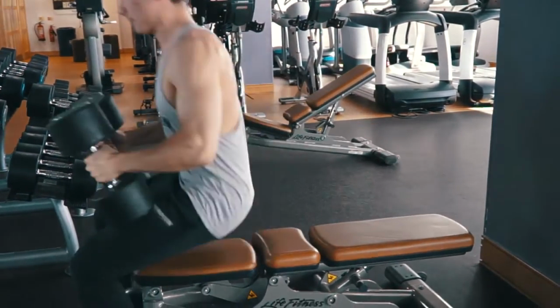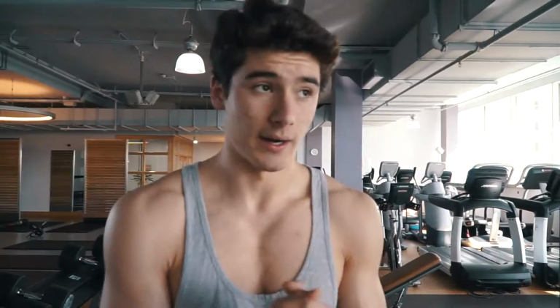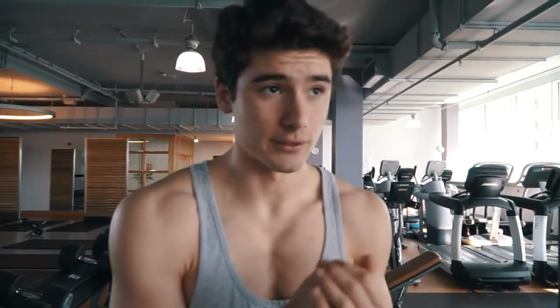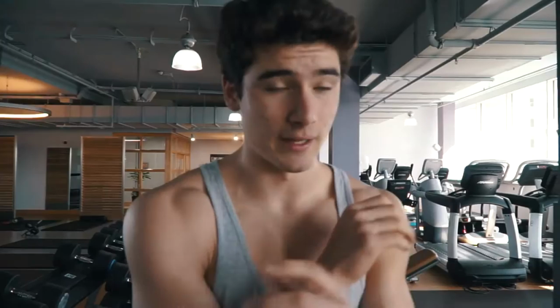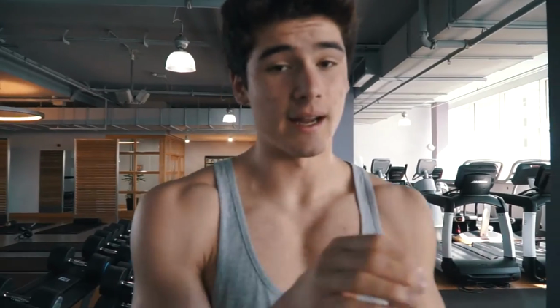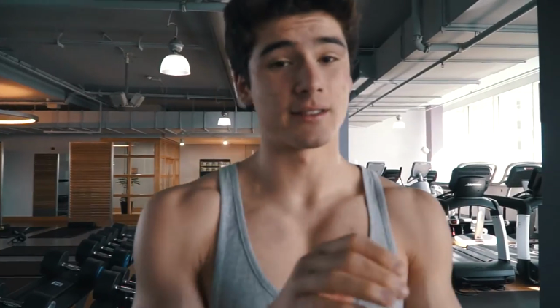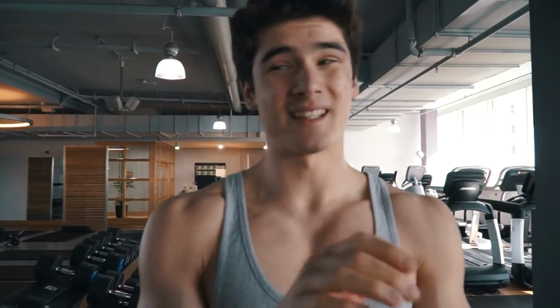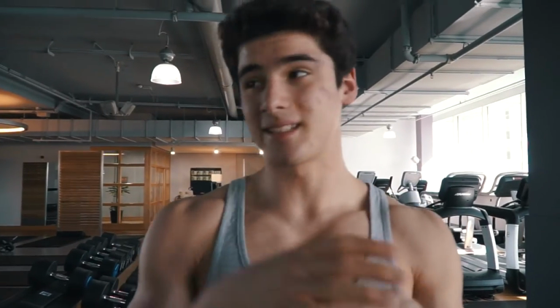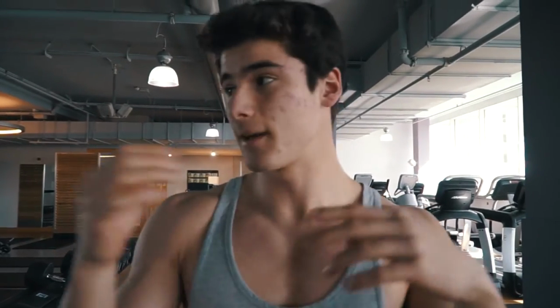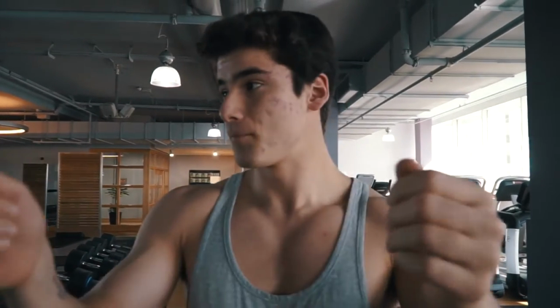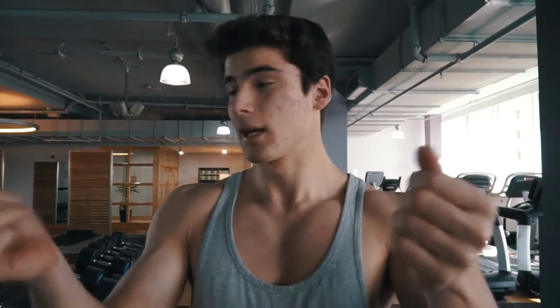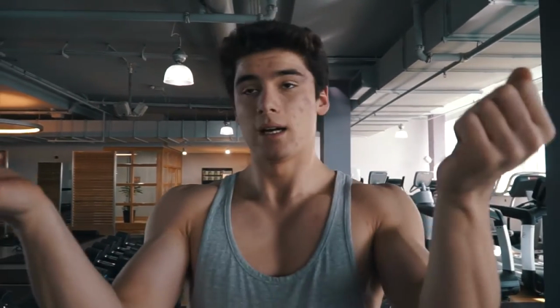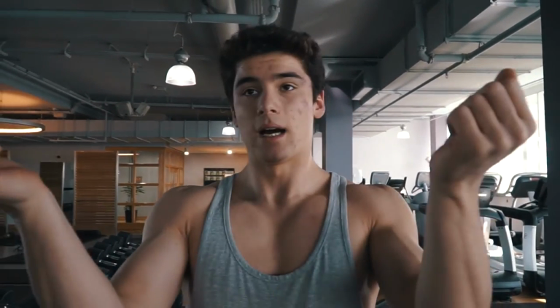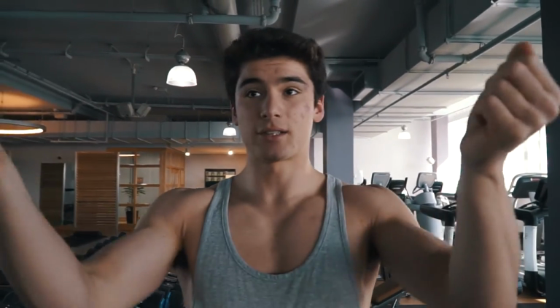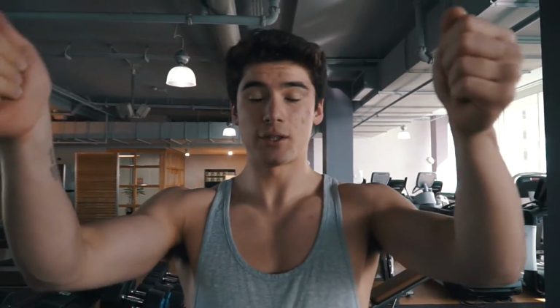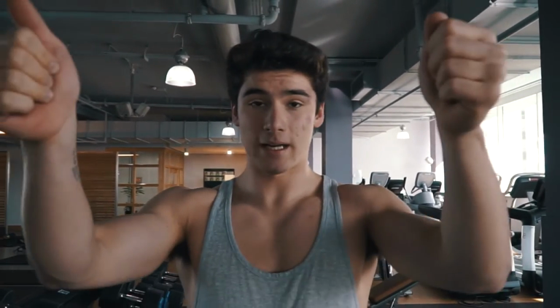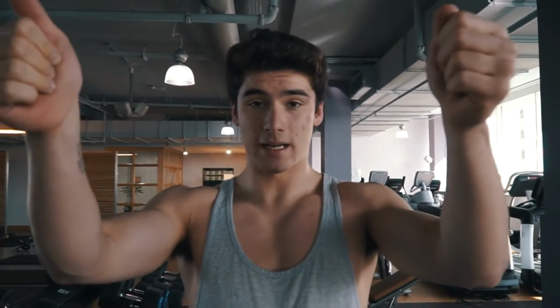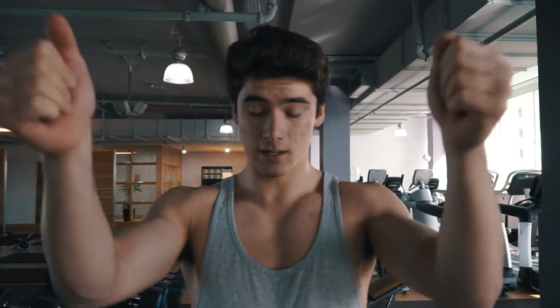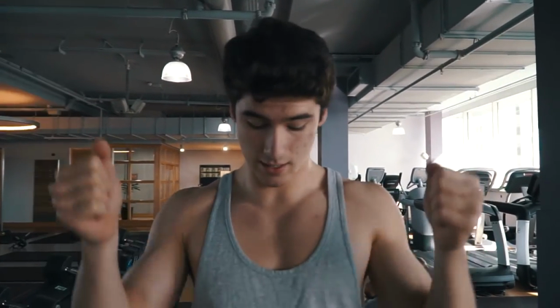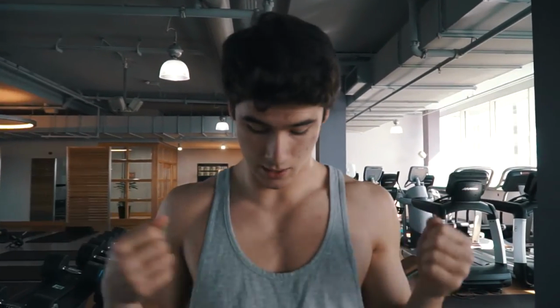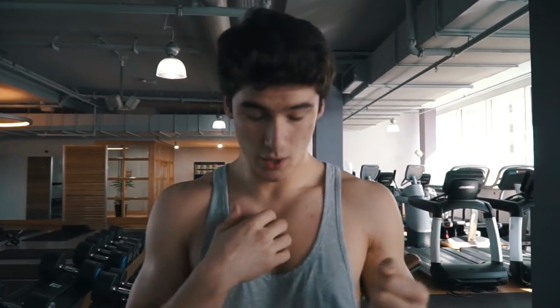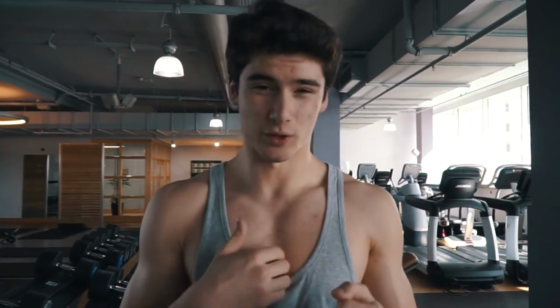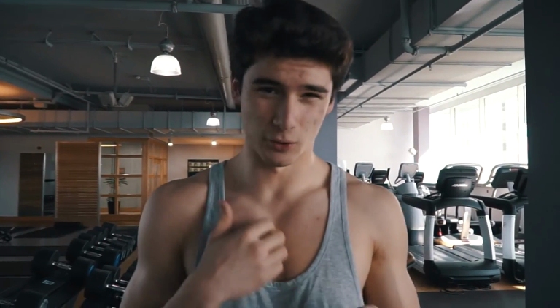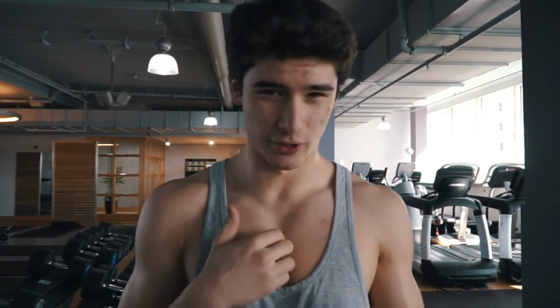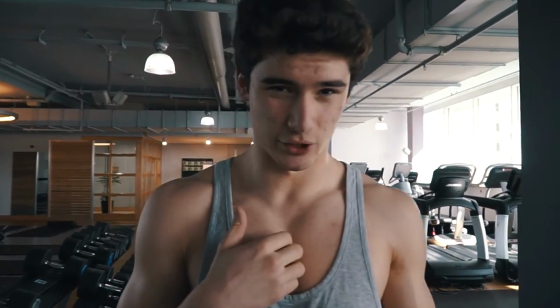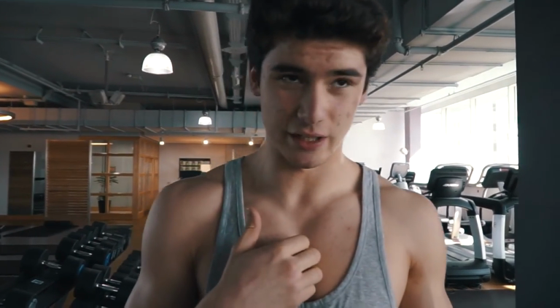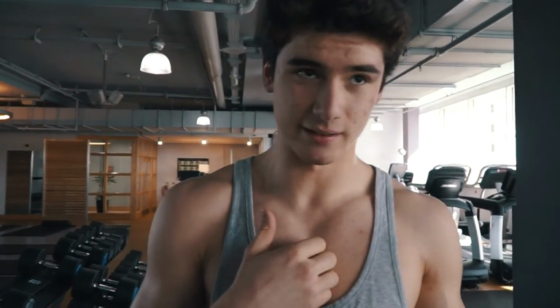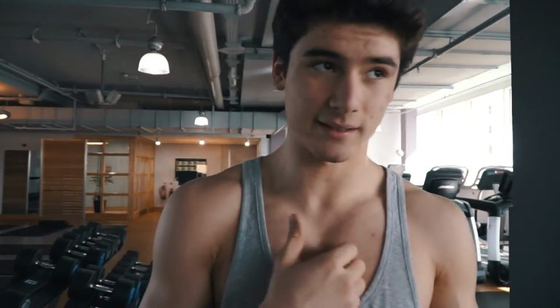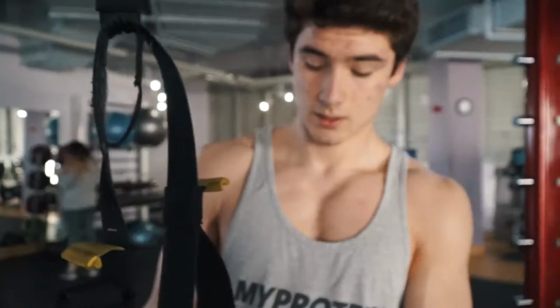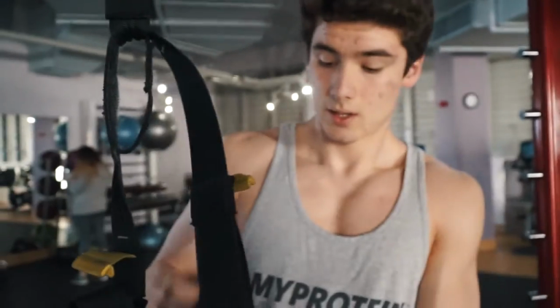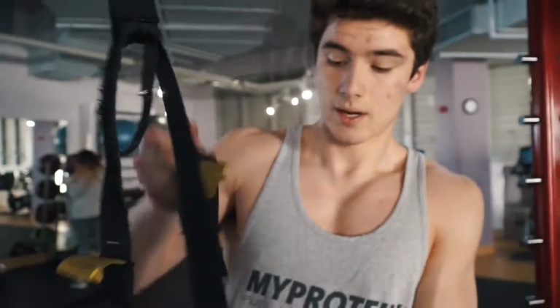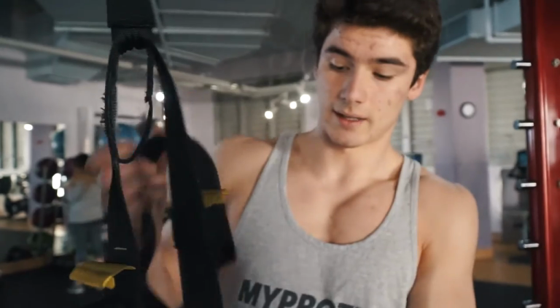Alright guys, so with that exercise I like to supinate in — it works more of your inner chest.